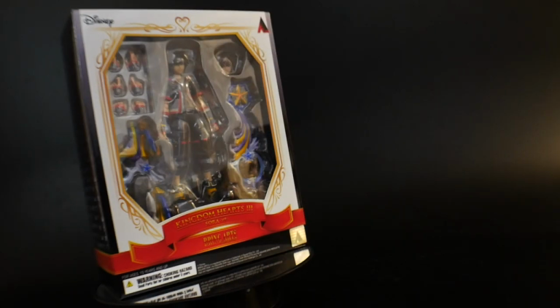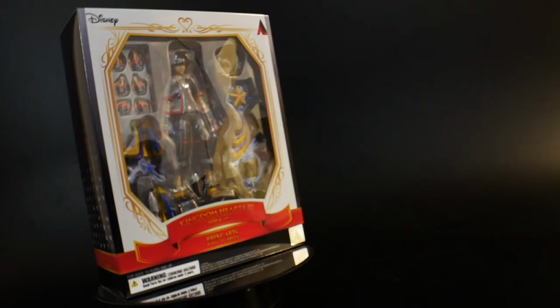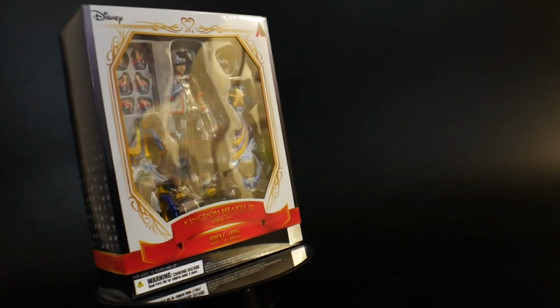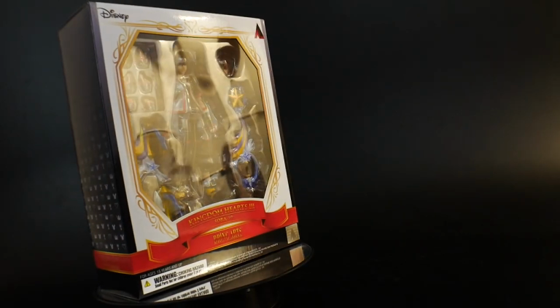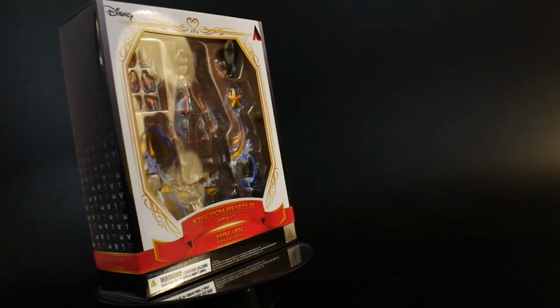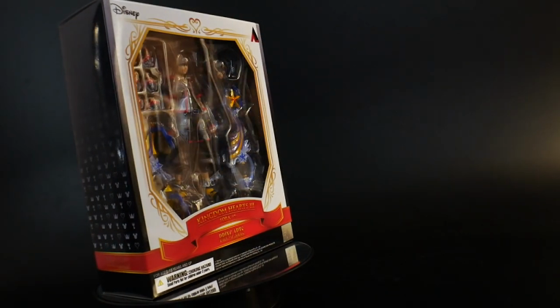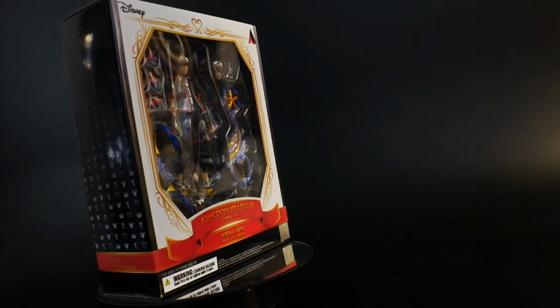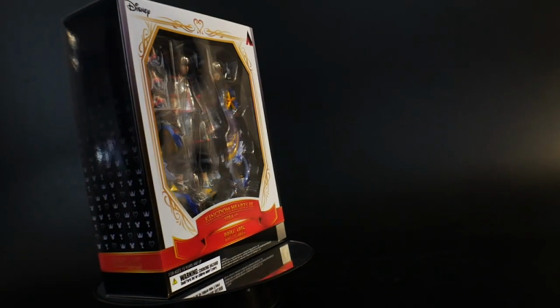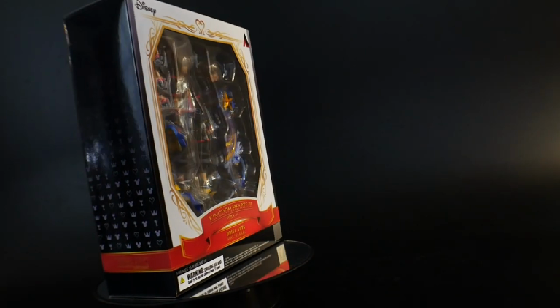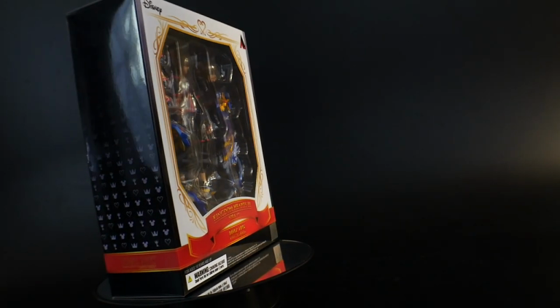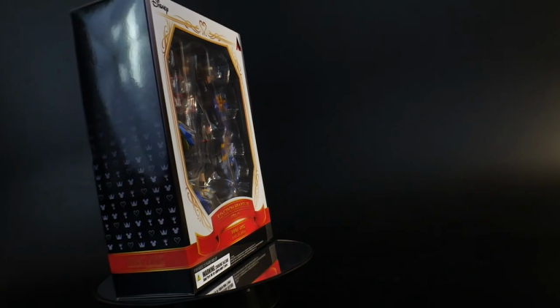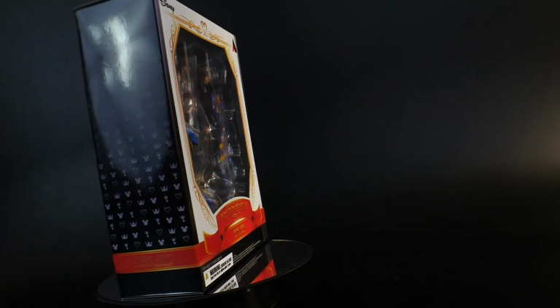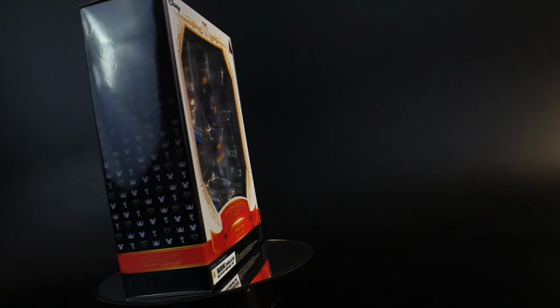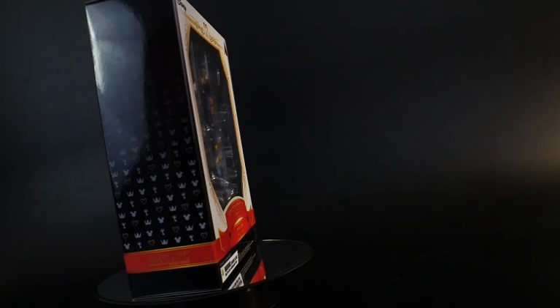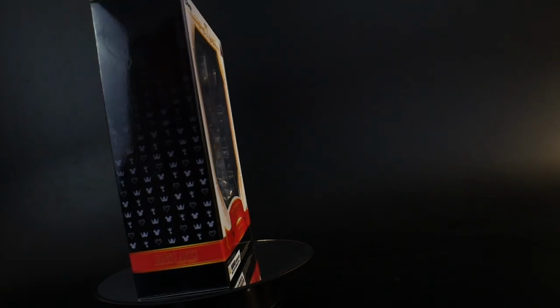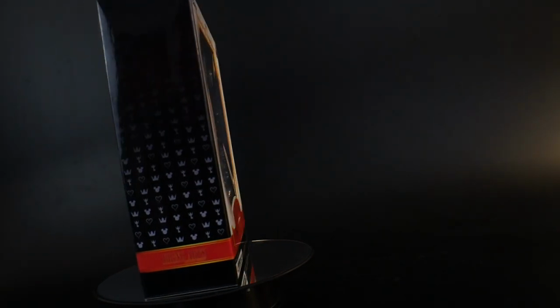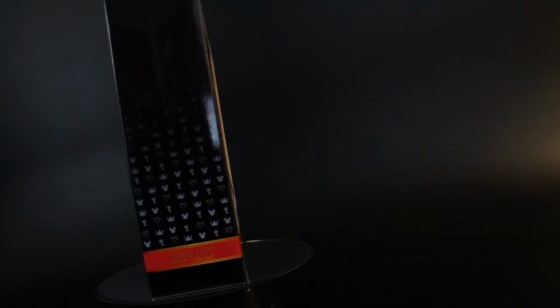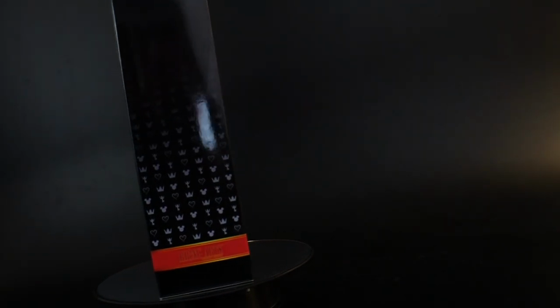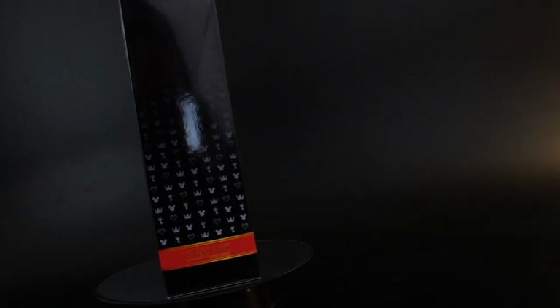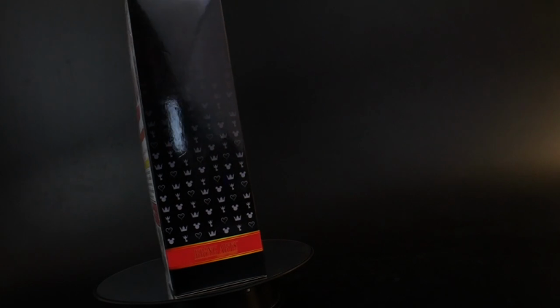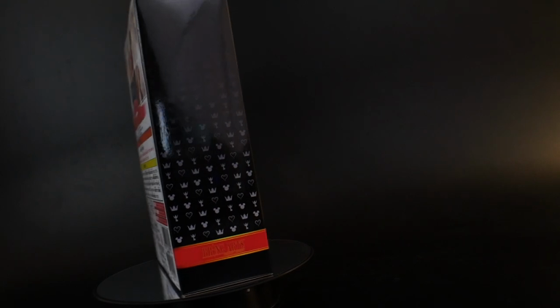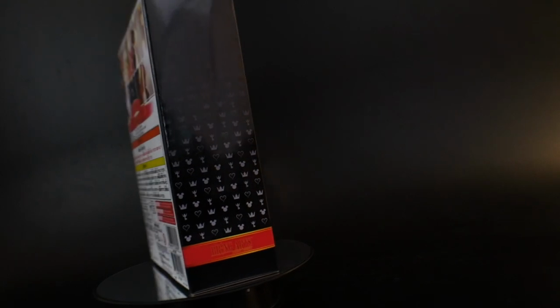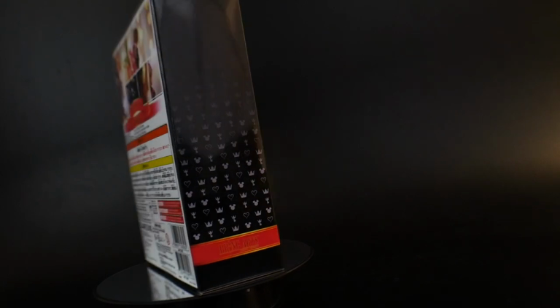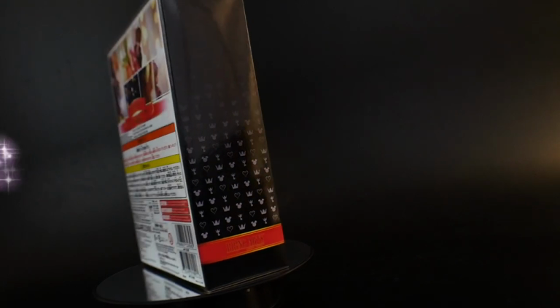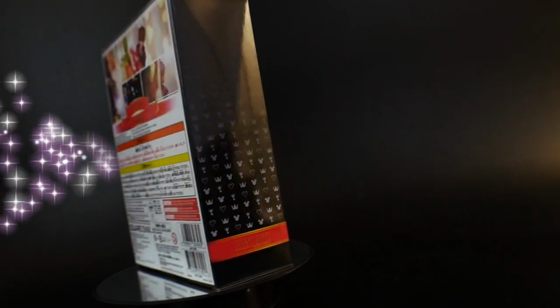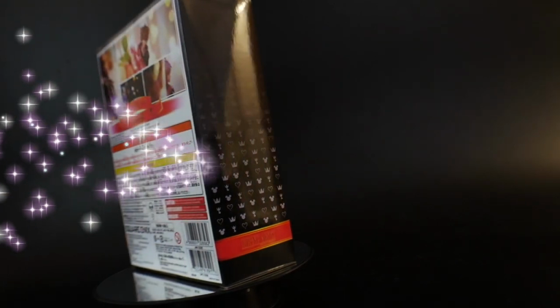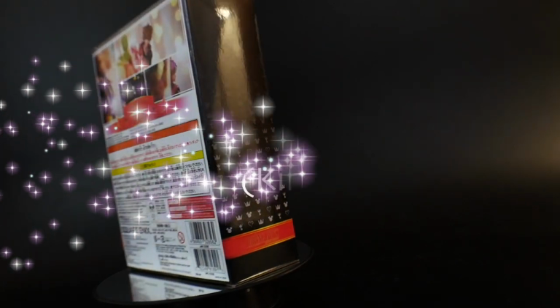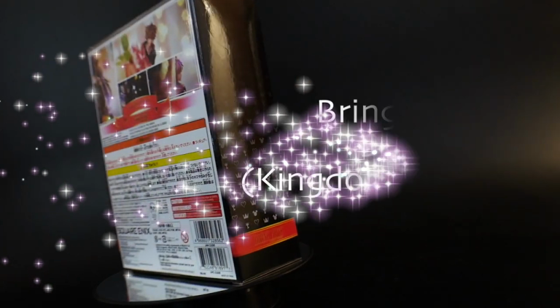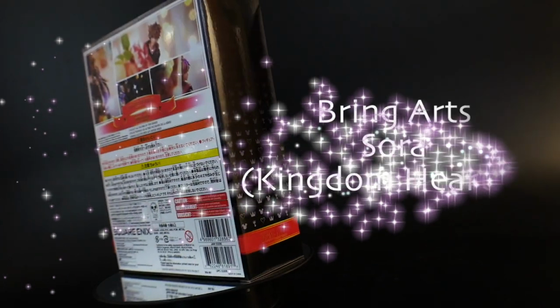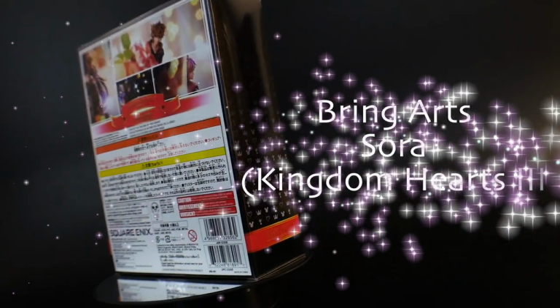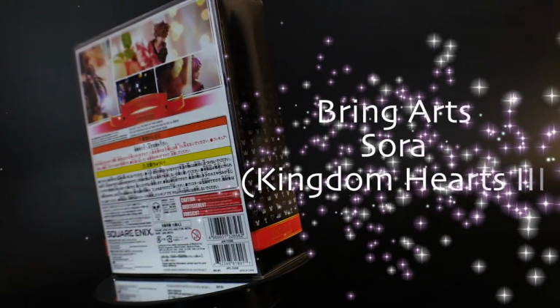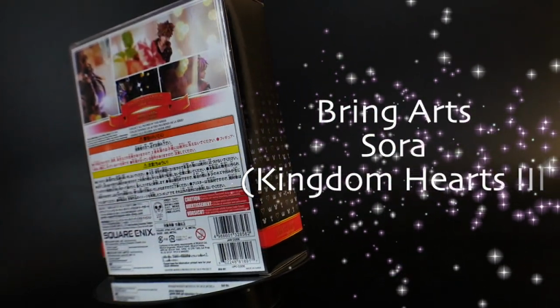Hello YouTube, it's Krosama, and here we have today from the Bring Arts series: Sora from Kingdom Hearts 3.